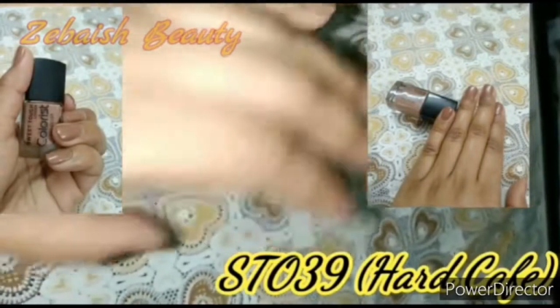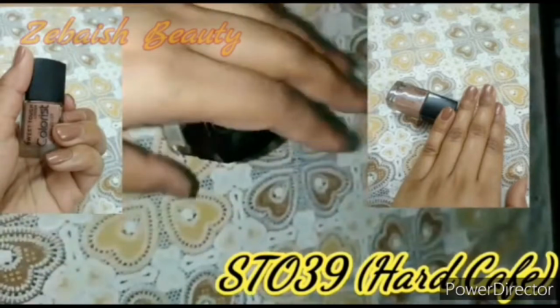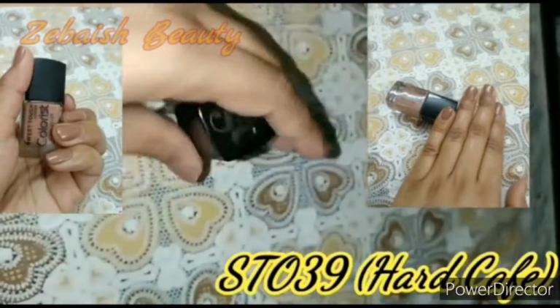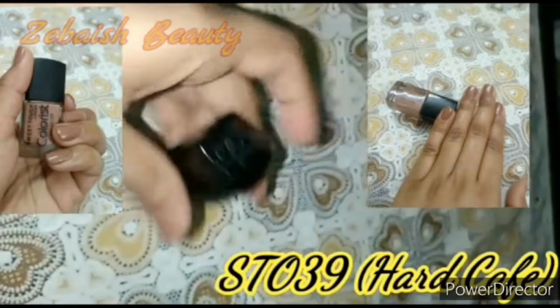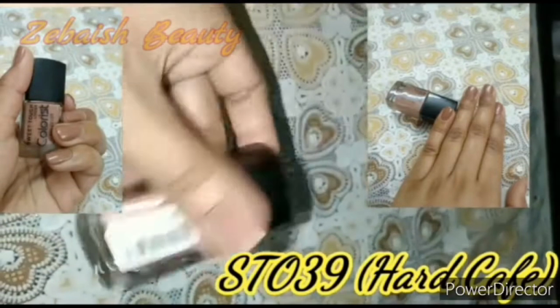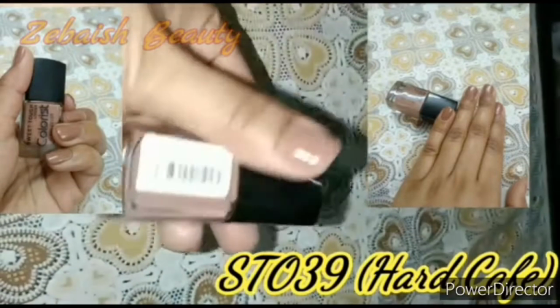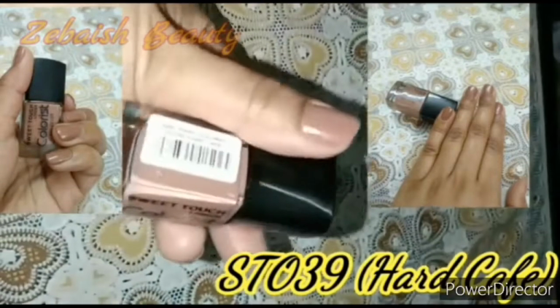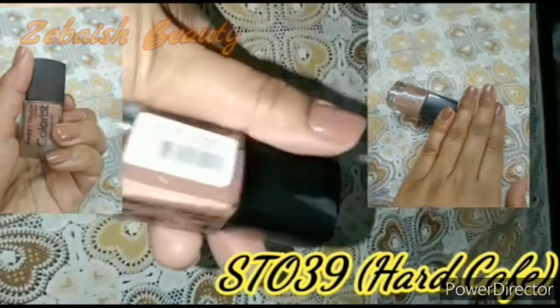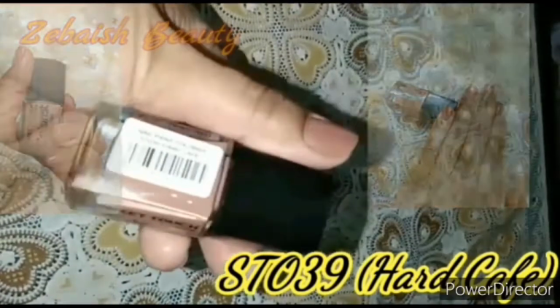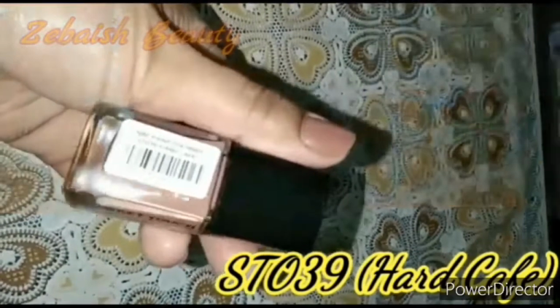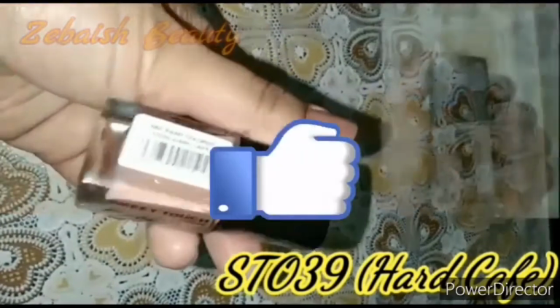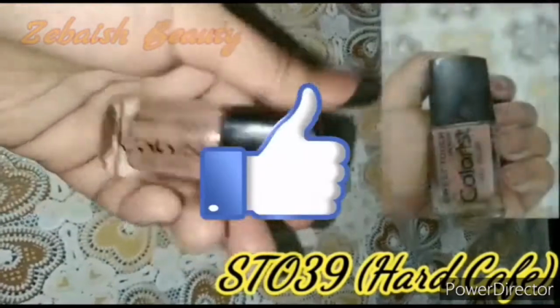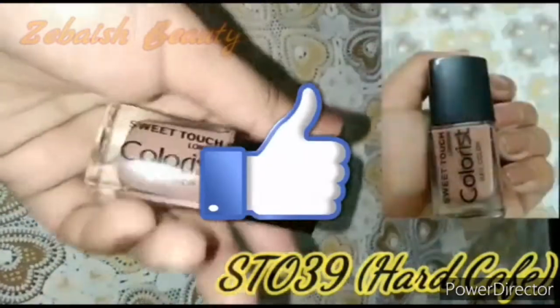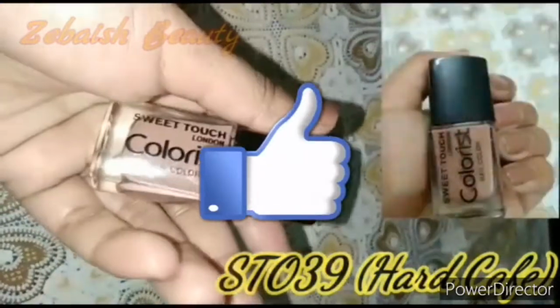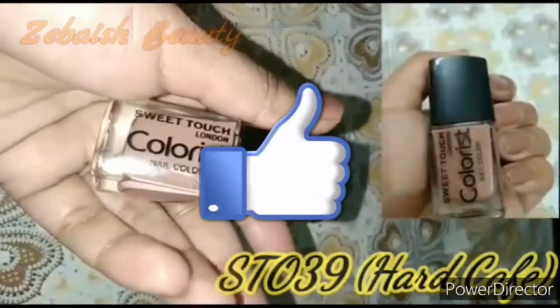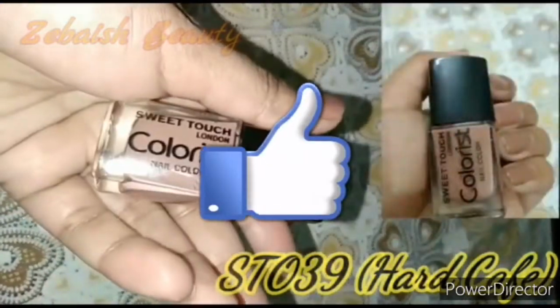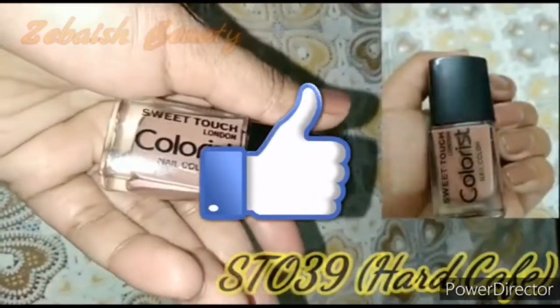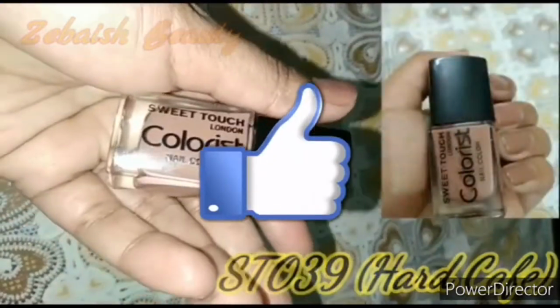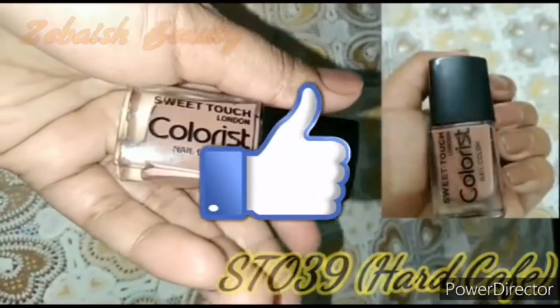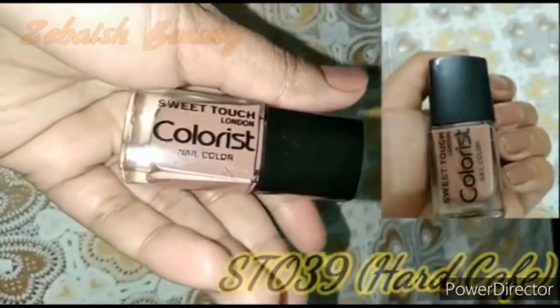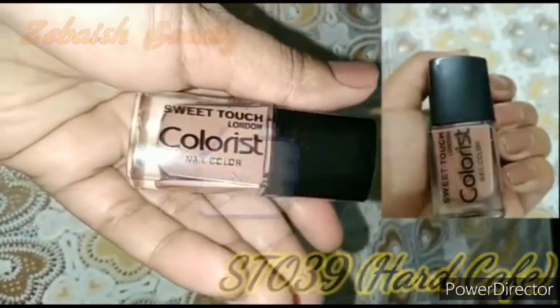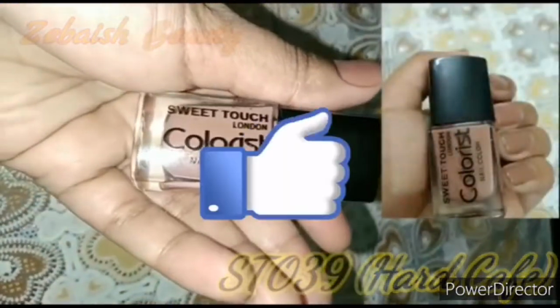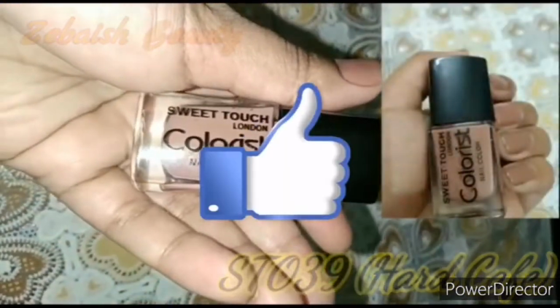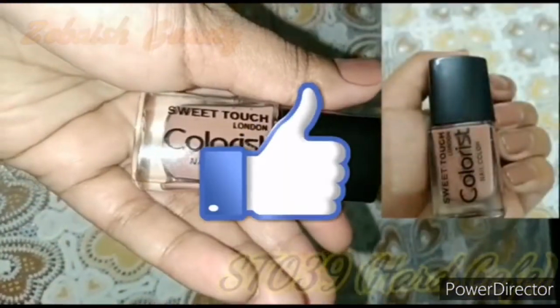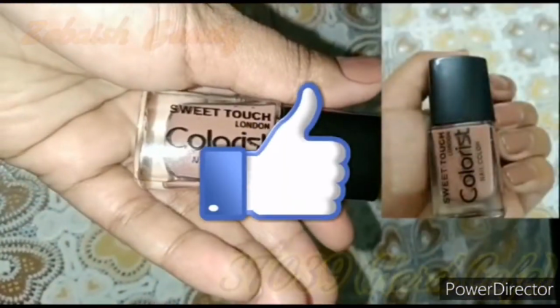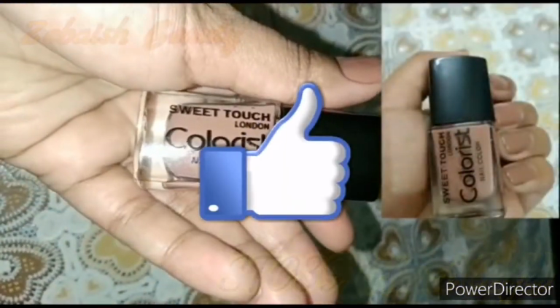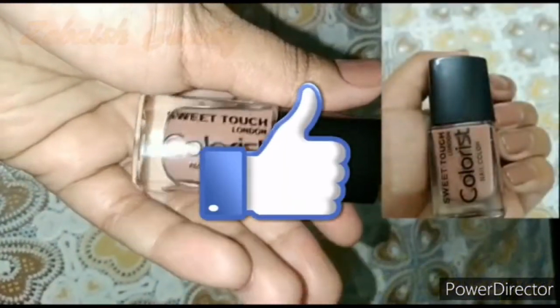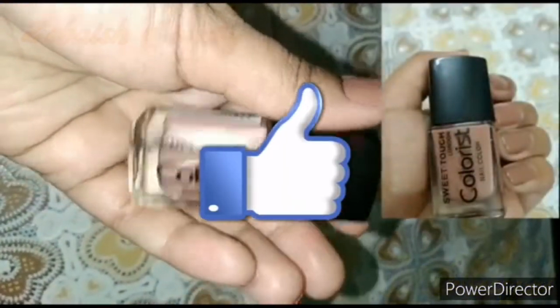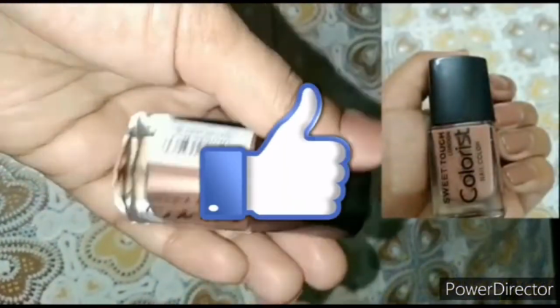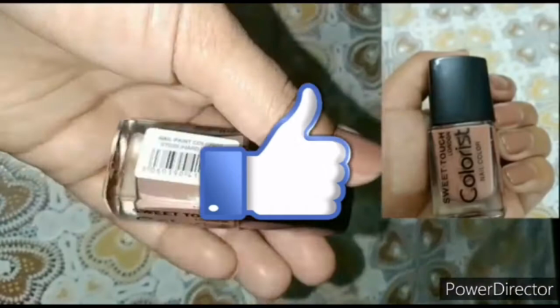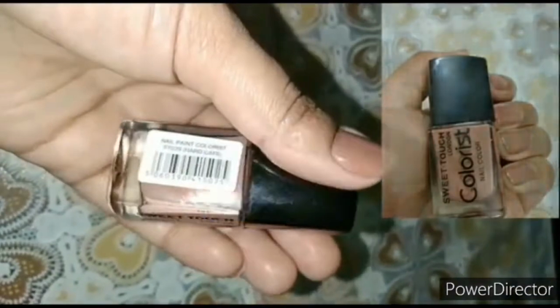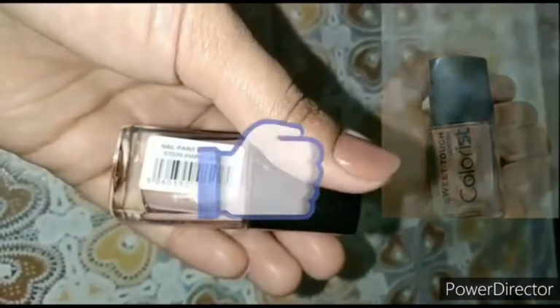If you liked this video, don't forget to subscribe to my channel. Don't forget to like and share the video. Thanks for watching.